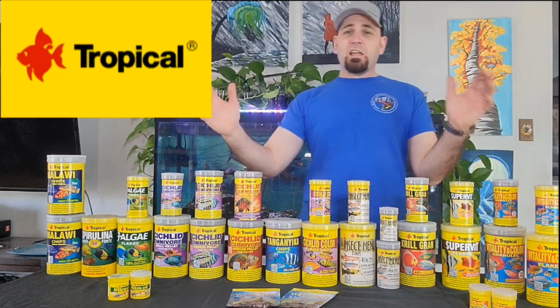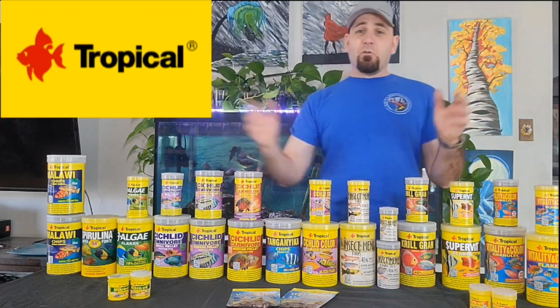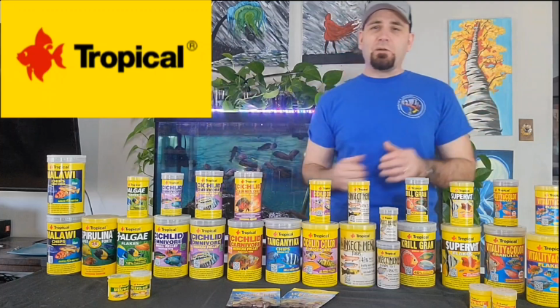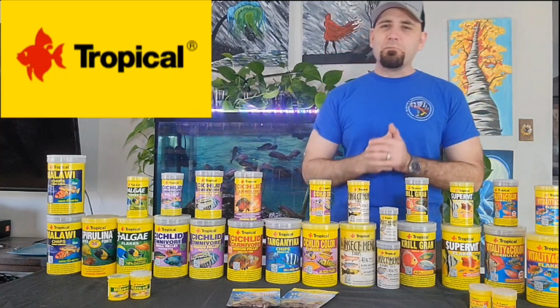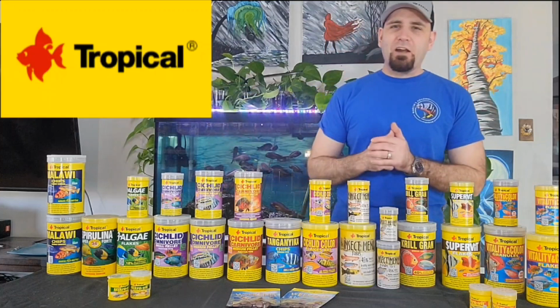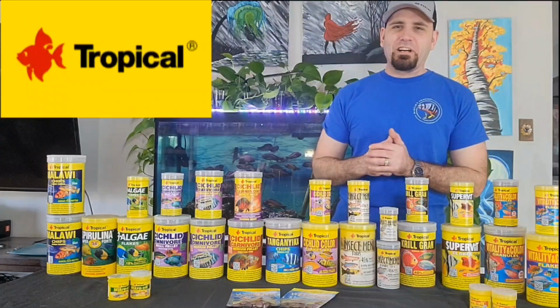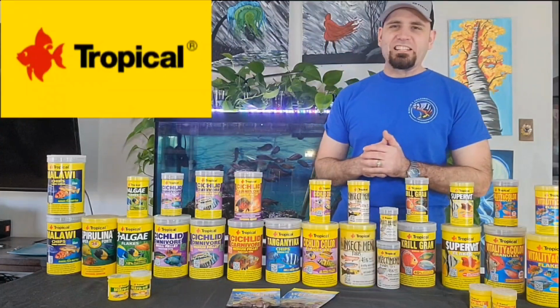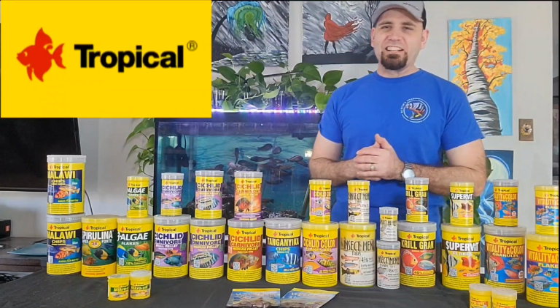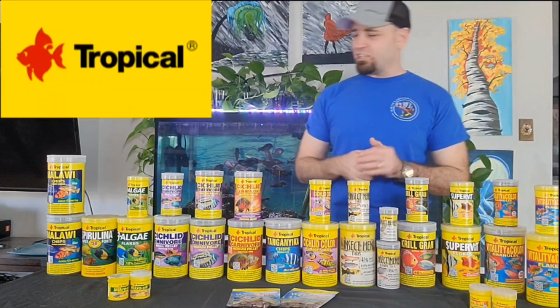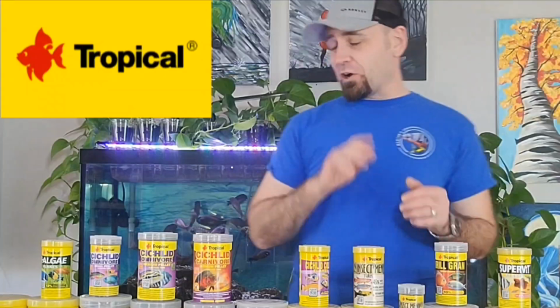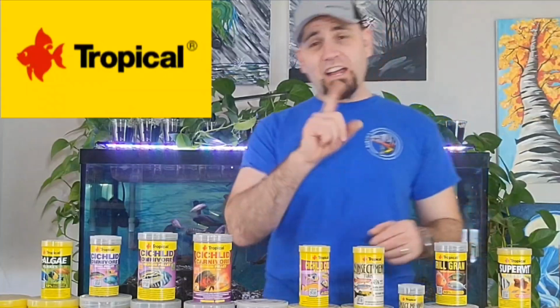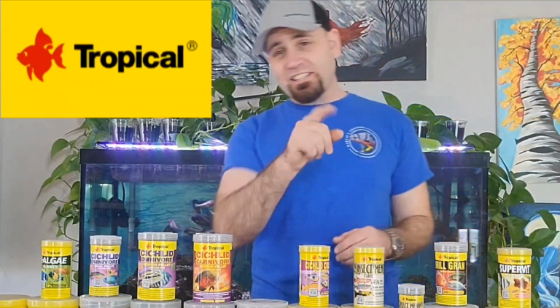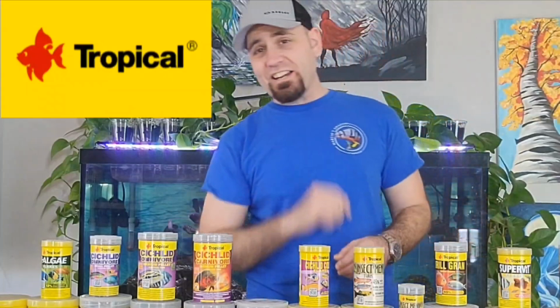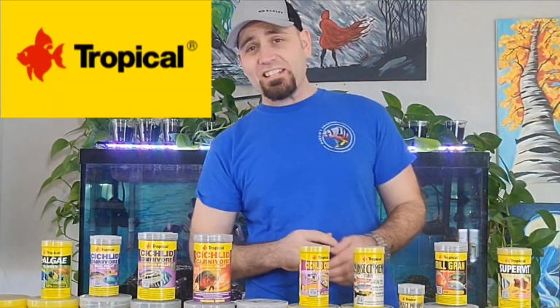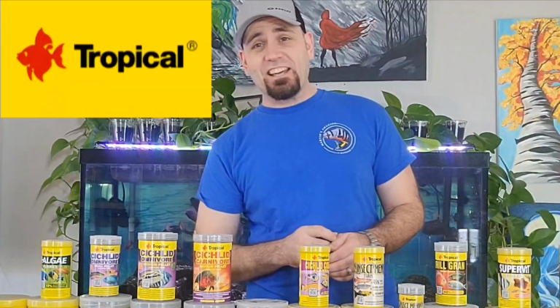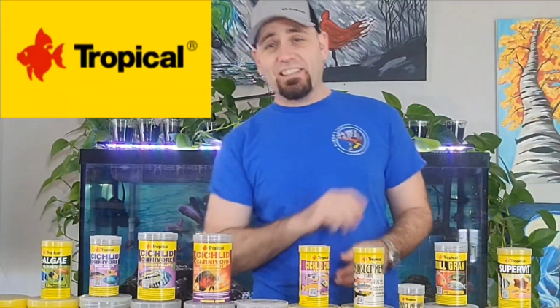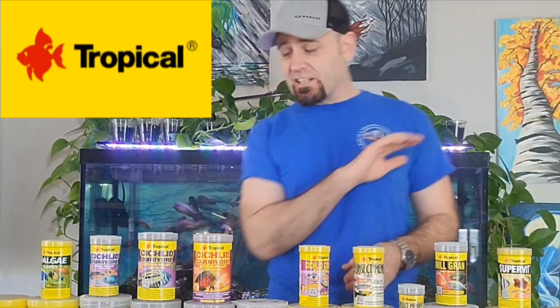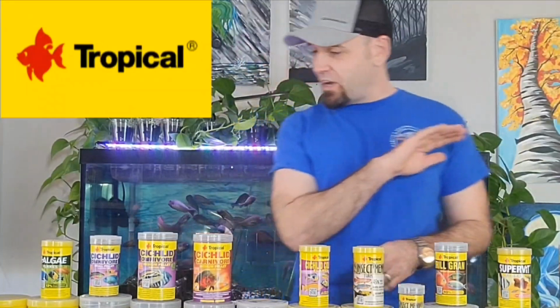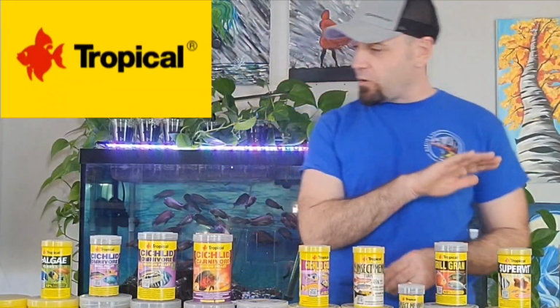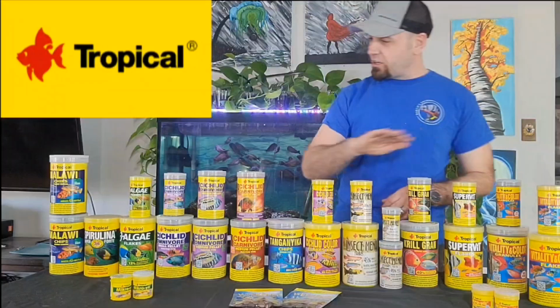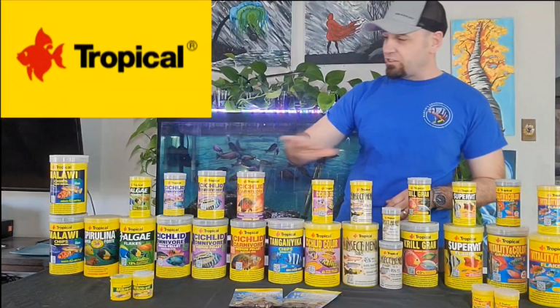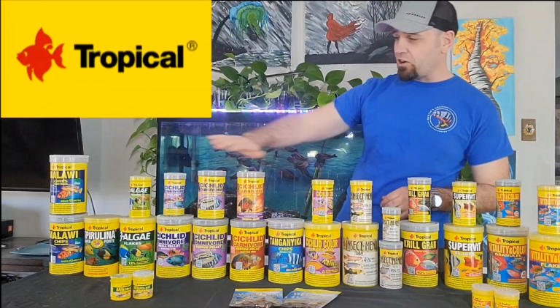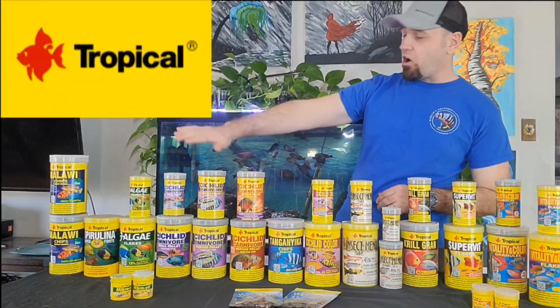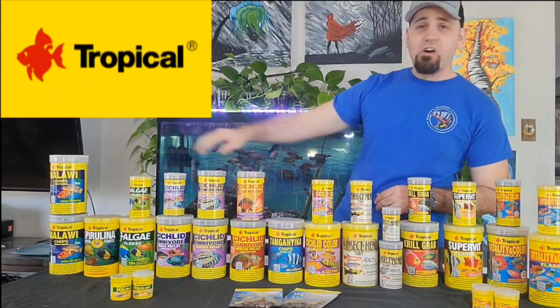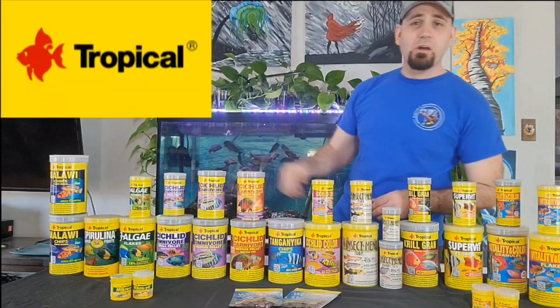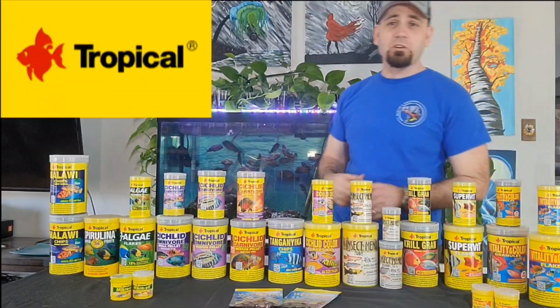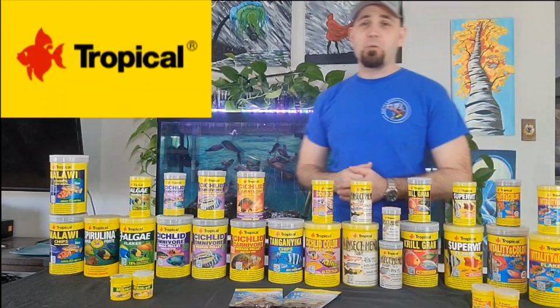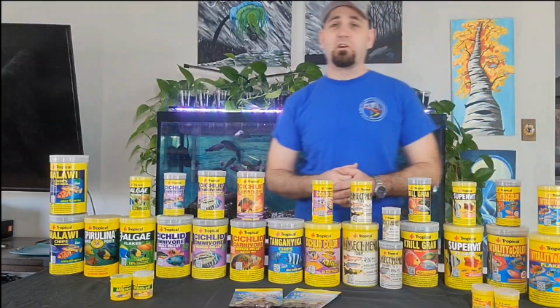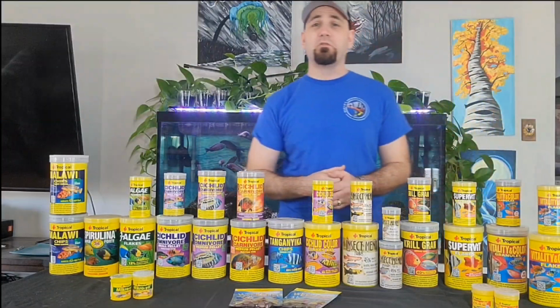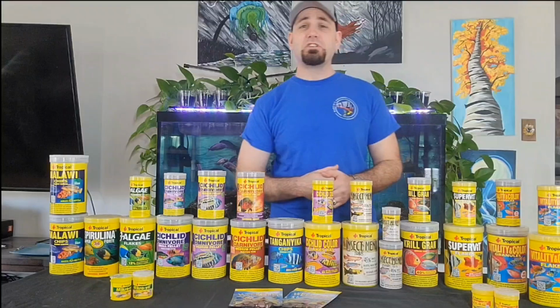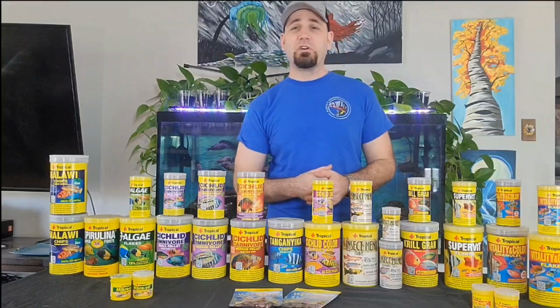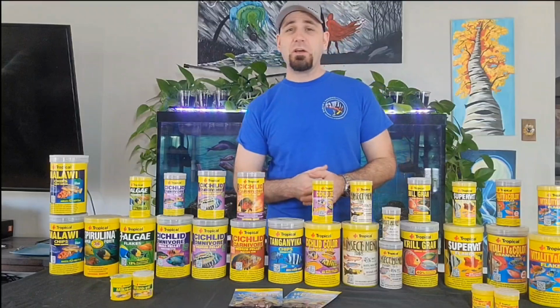Welcome to Benefrican Cichlids. So yes, you guessed it — in this video, we're going to talk all about Tropical fish food.